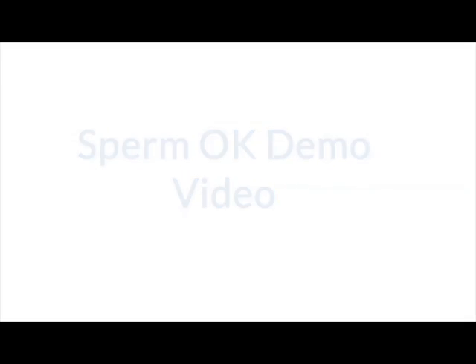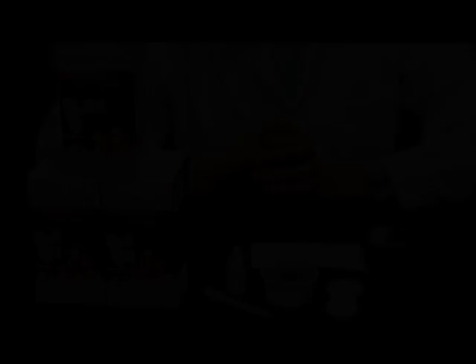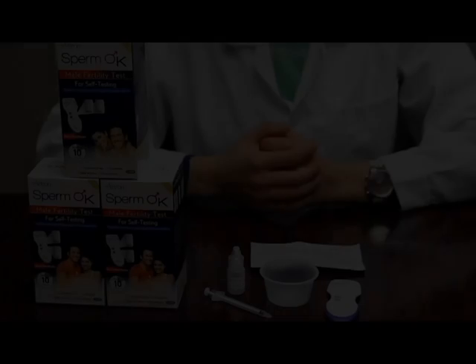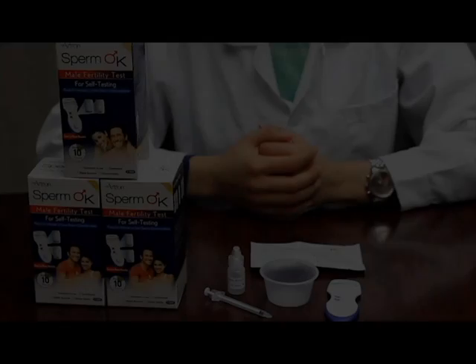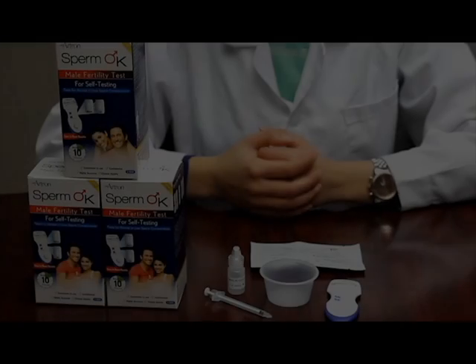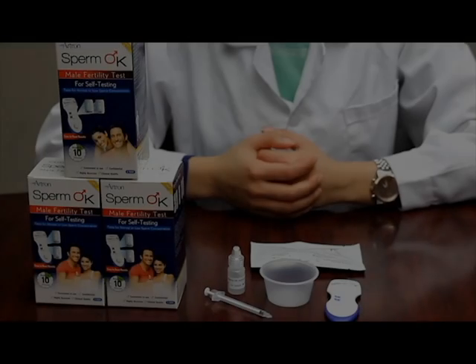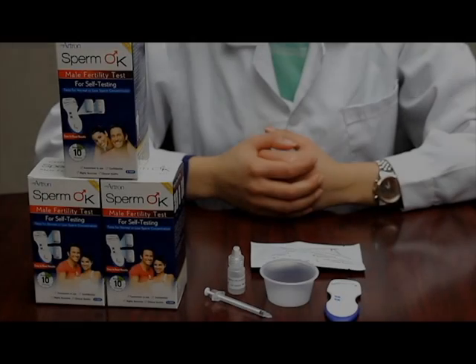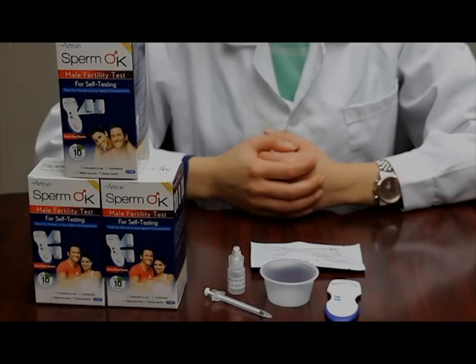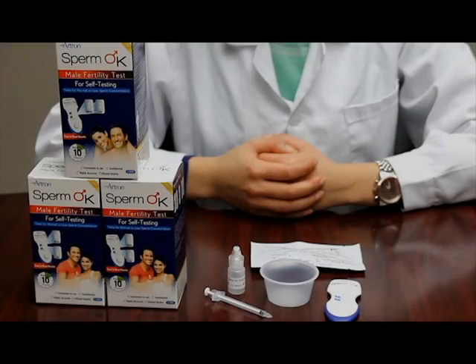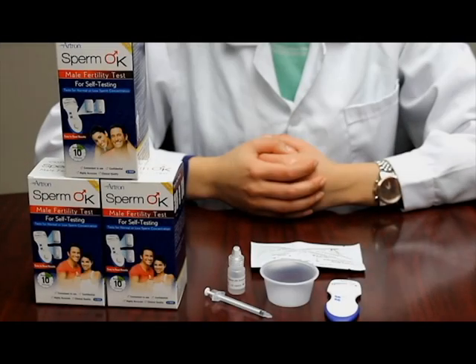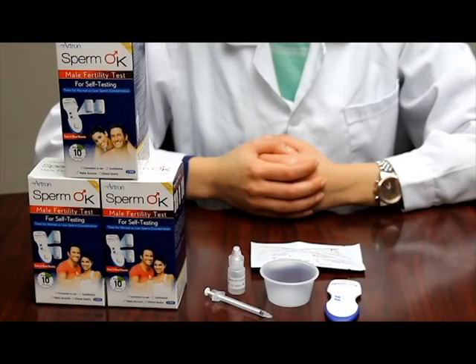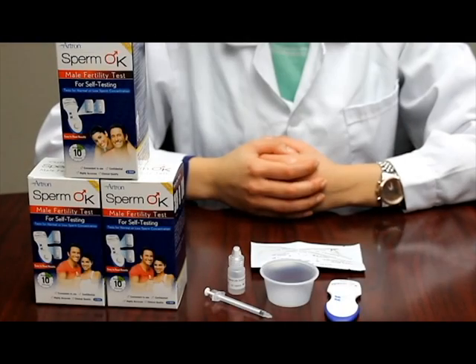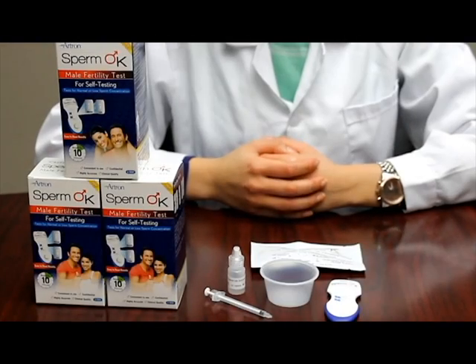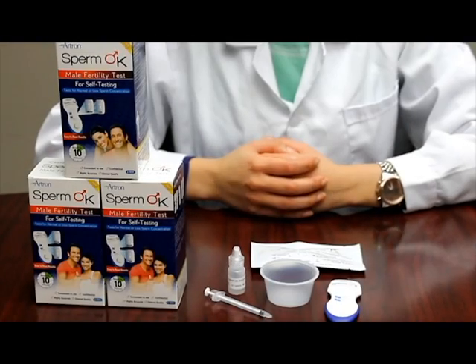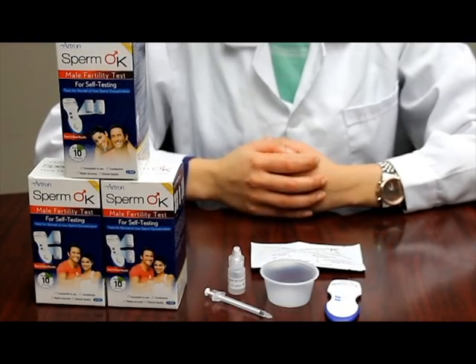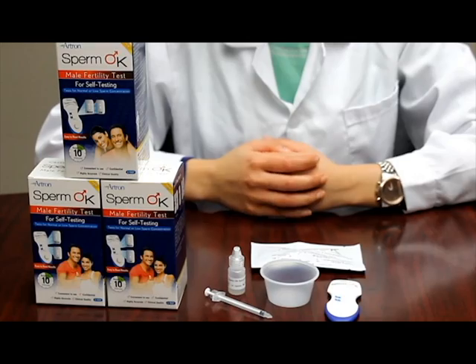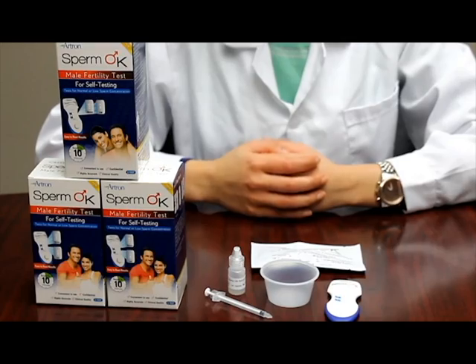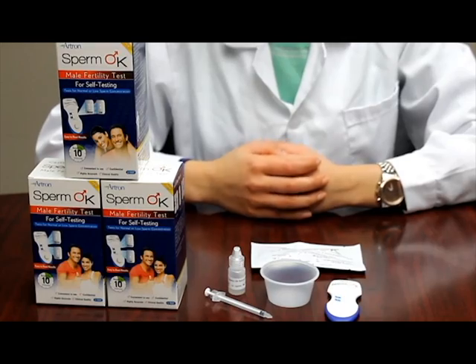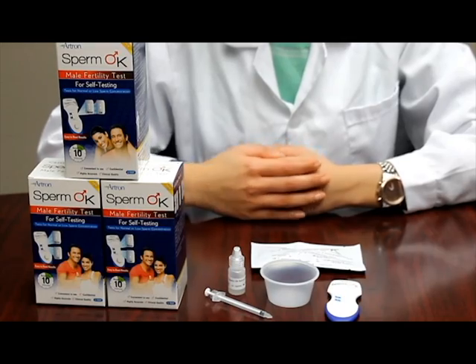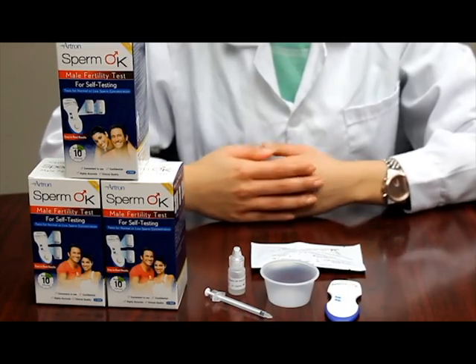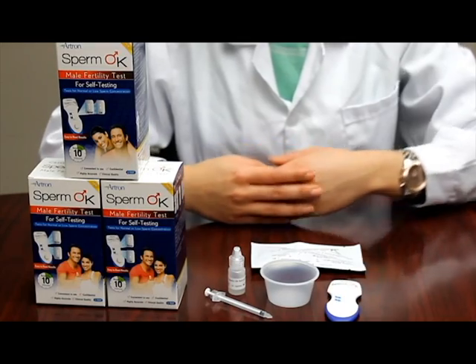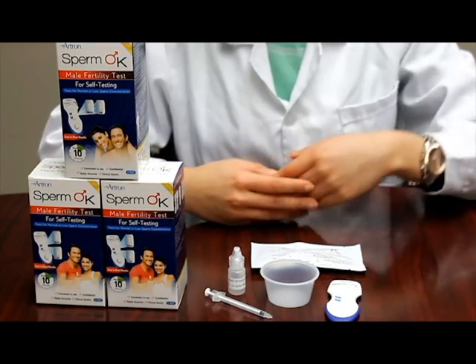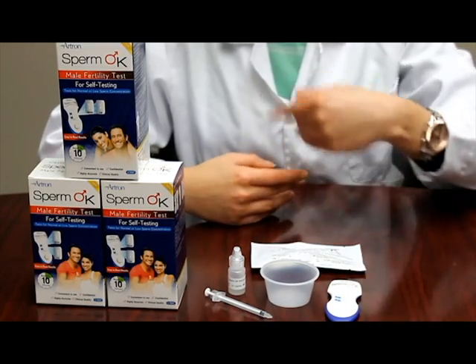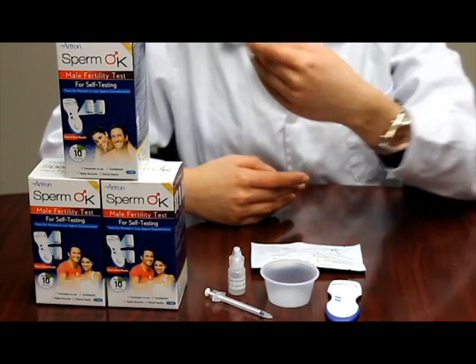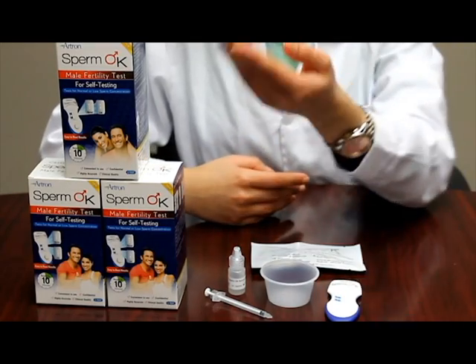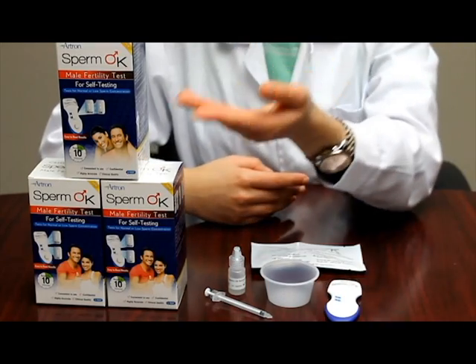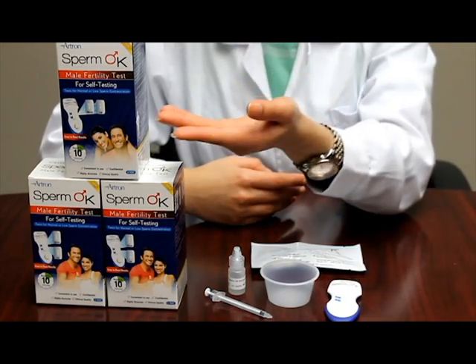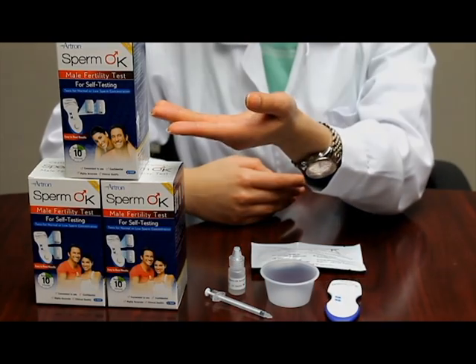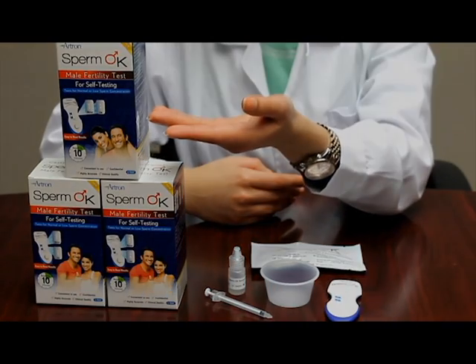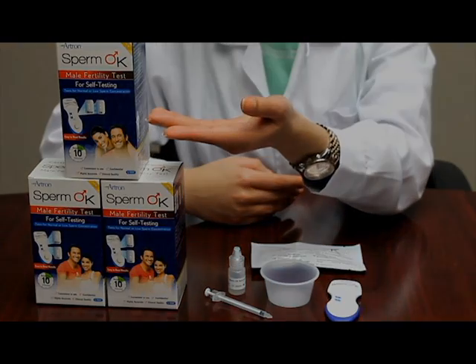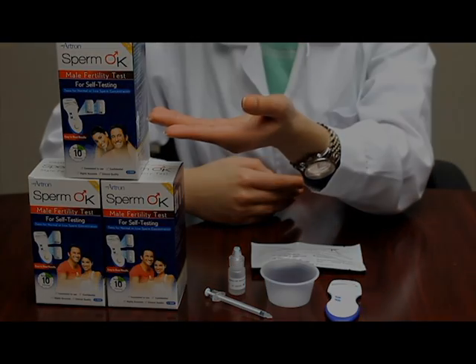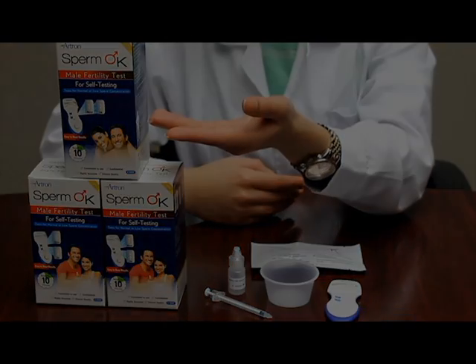Hi! Today we will be demonstrating to you how to use Artron Laboratory's SpermOK Test Kit.